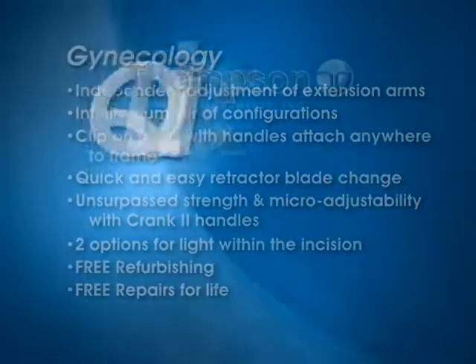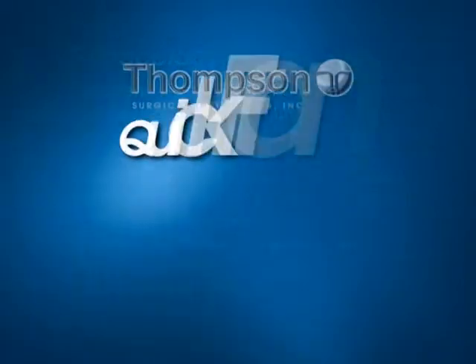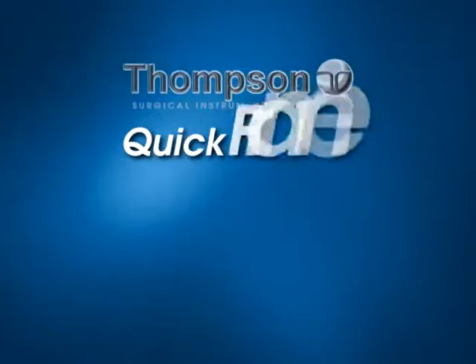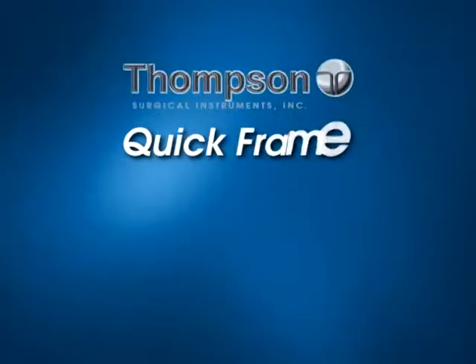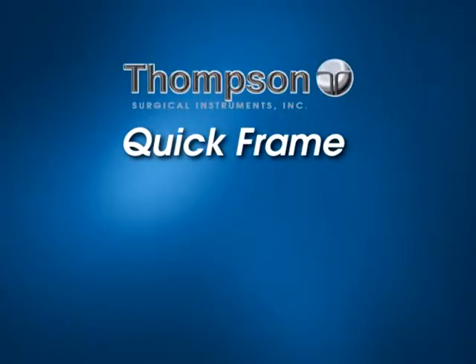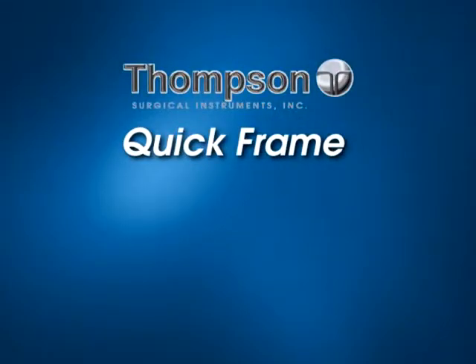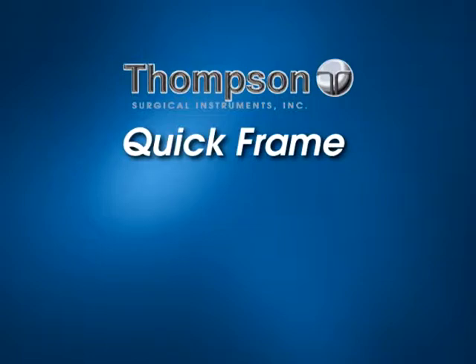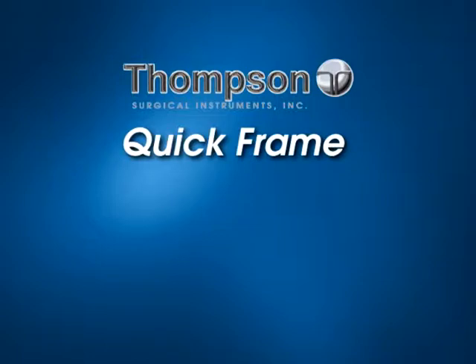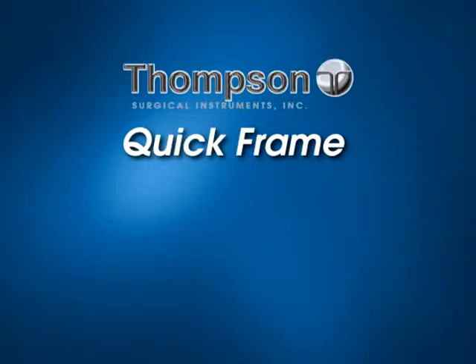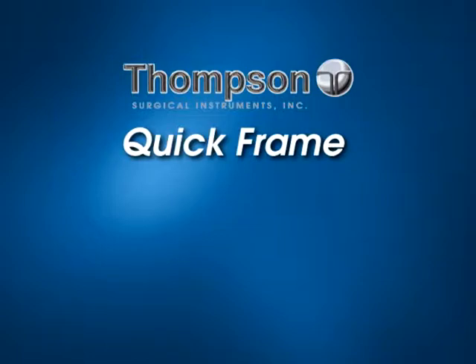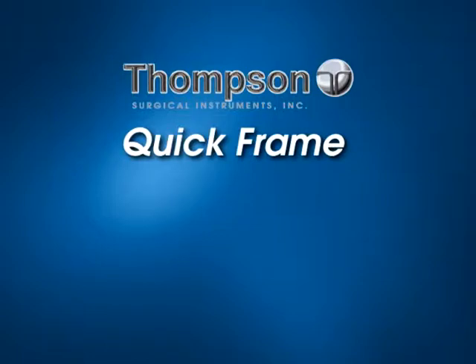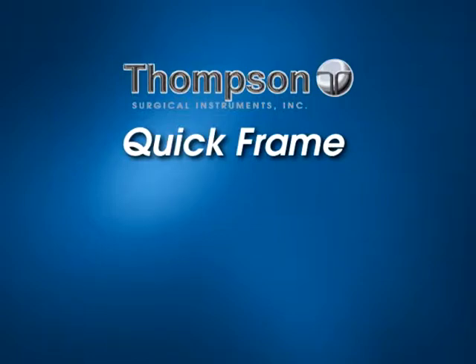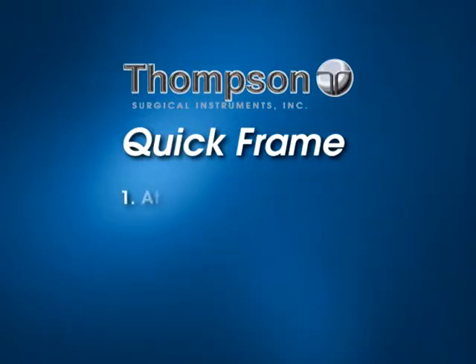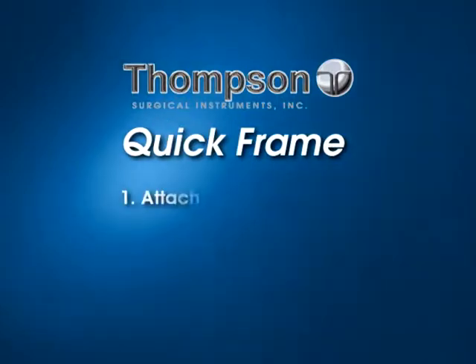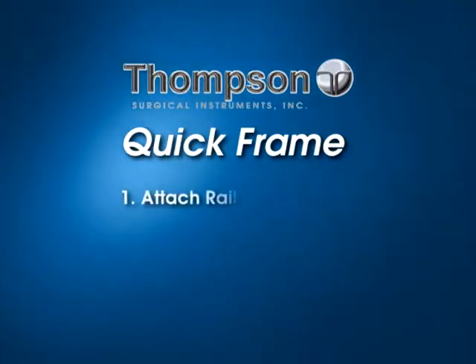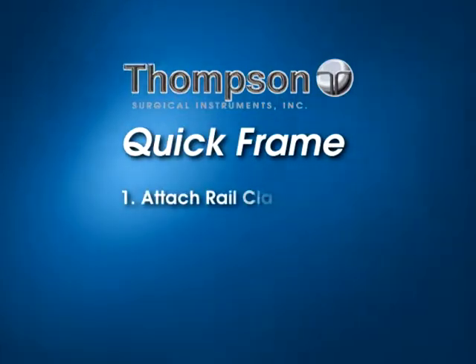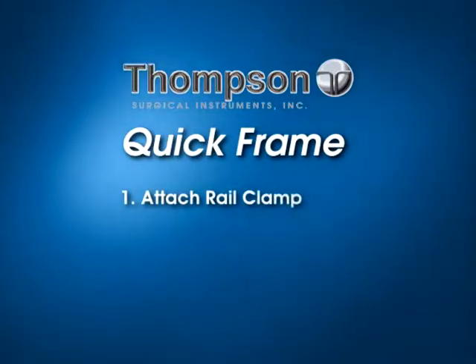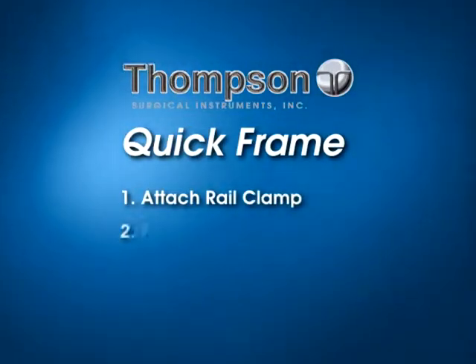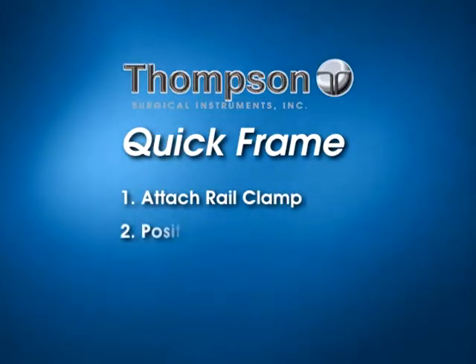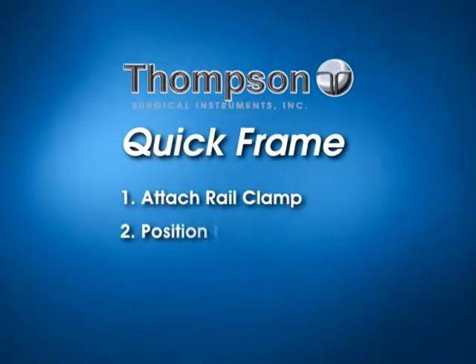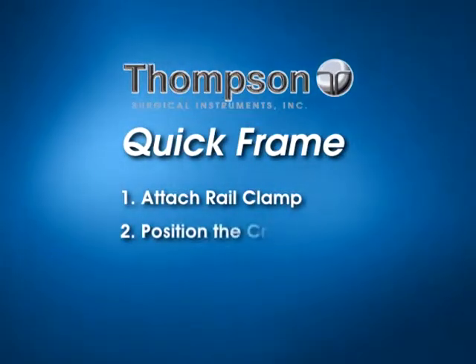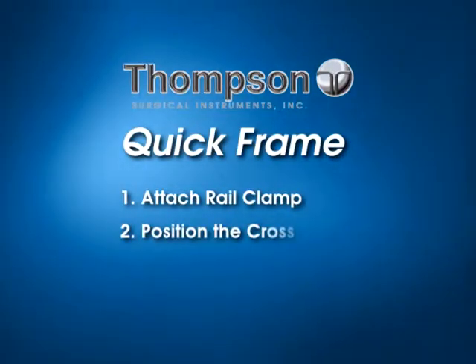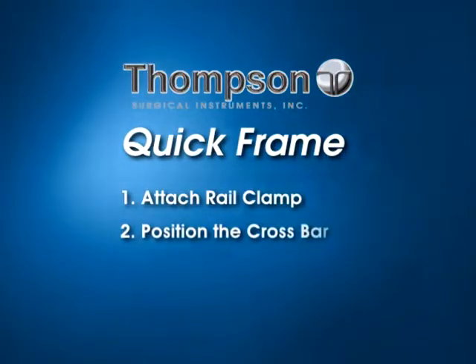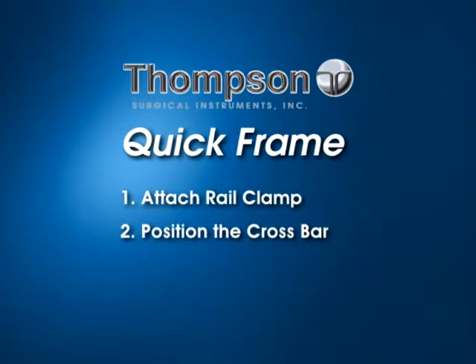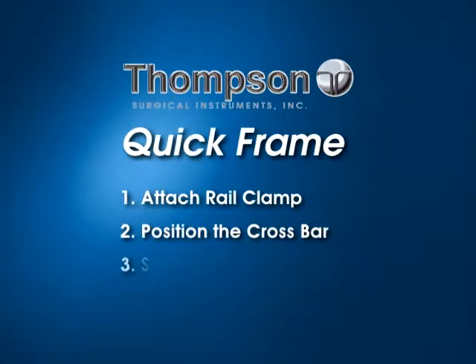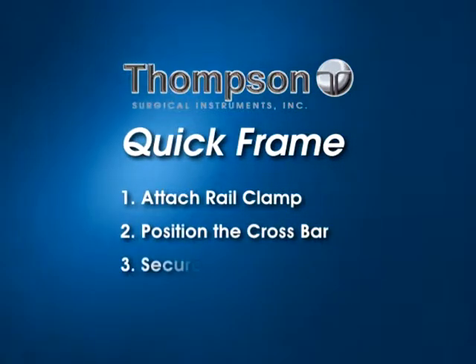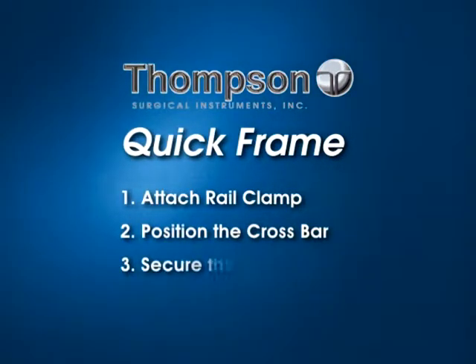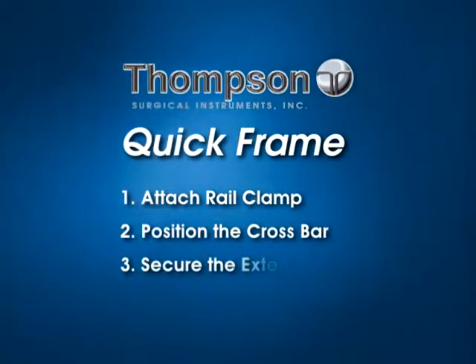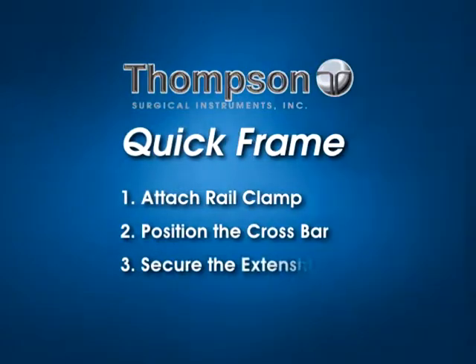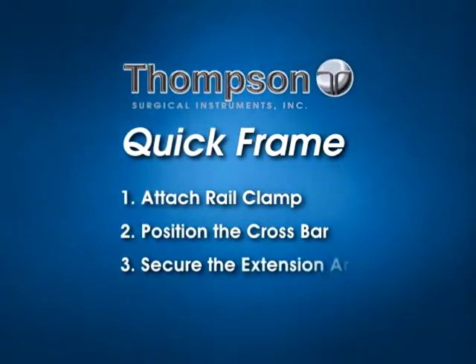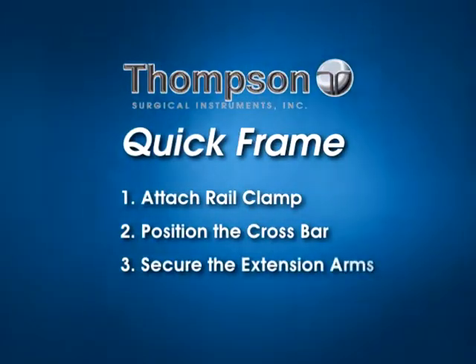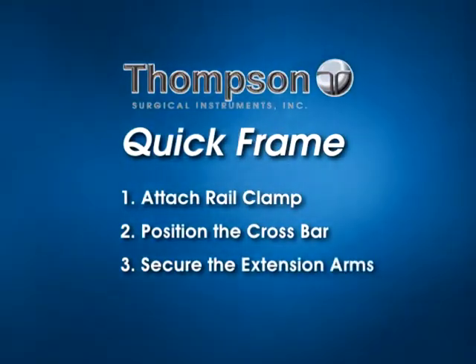The quick frame is set up in three quick steps: attach the rail clamp, position the crossbar, and secure the extension arms.